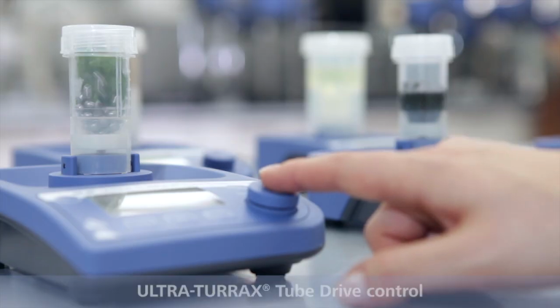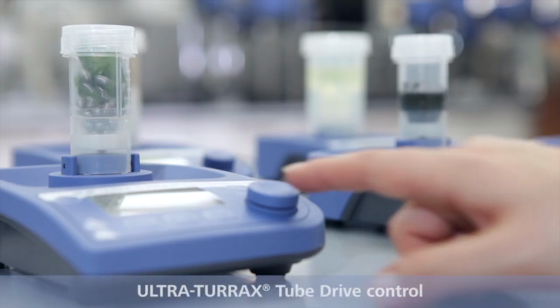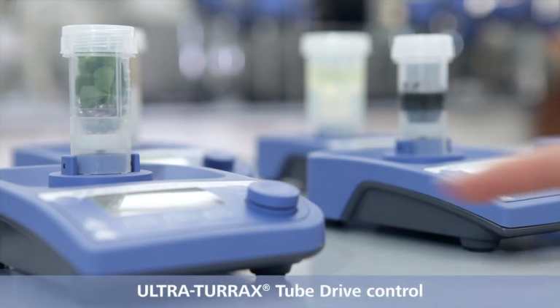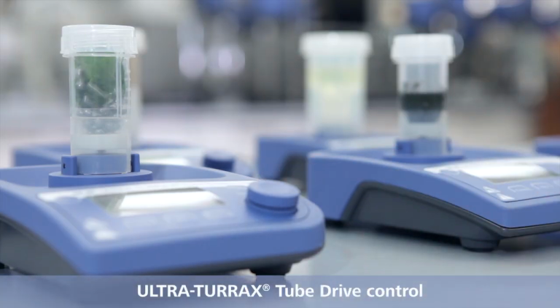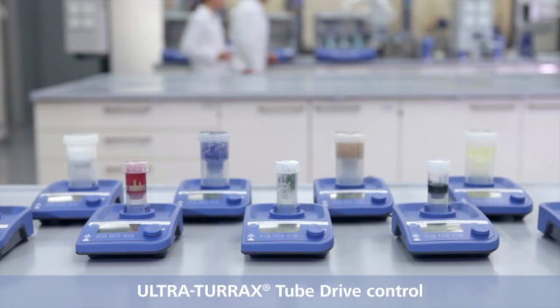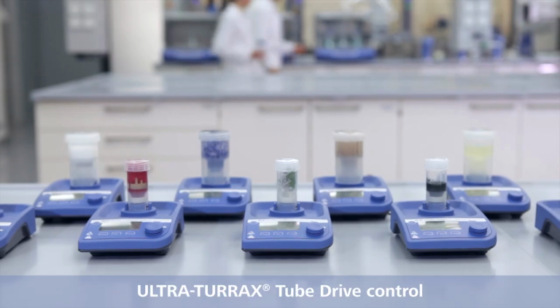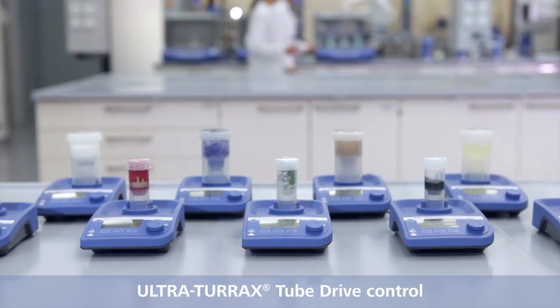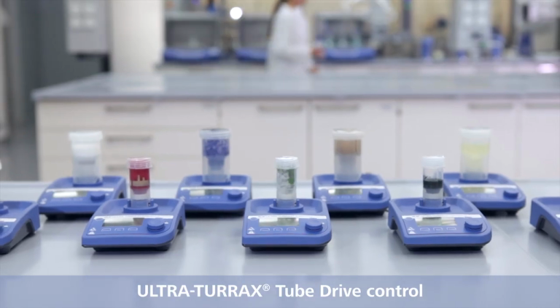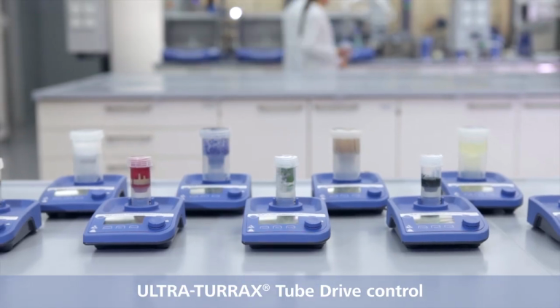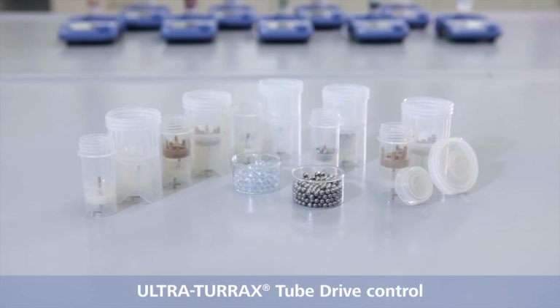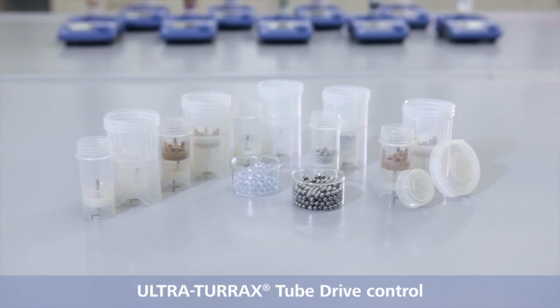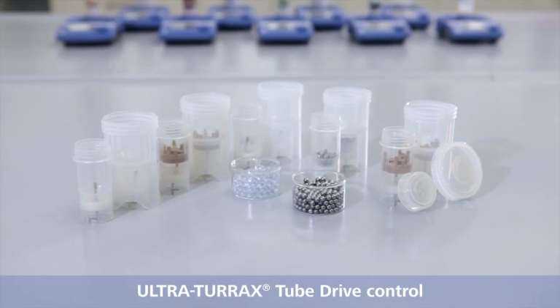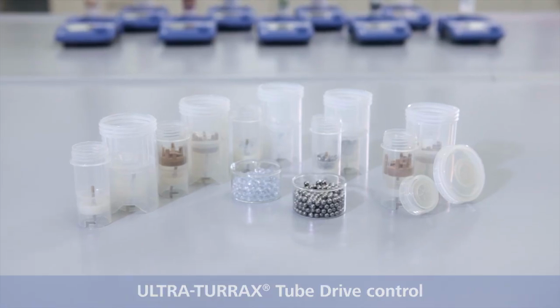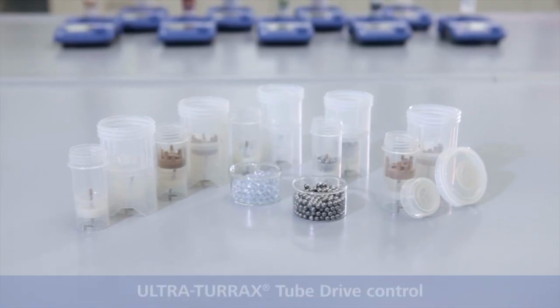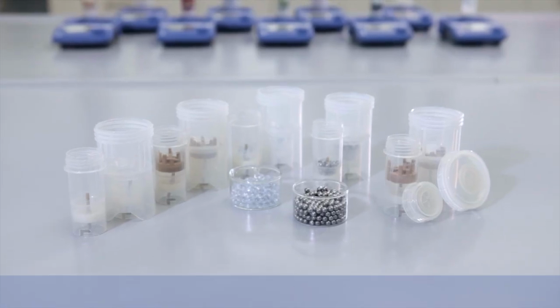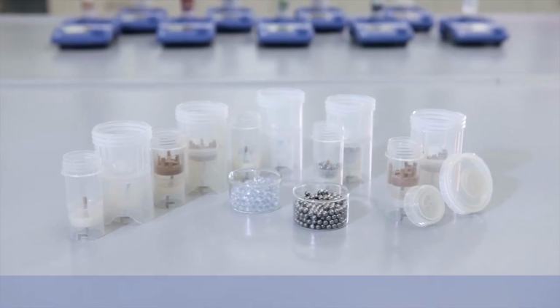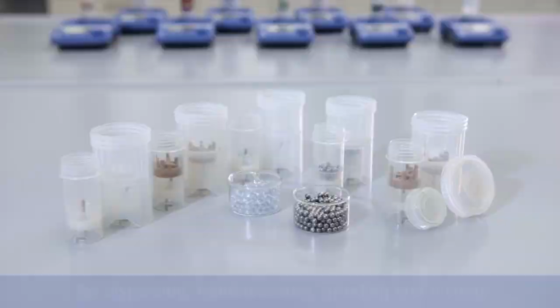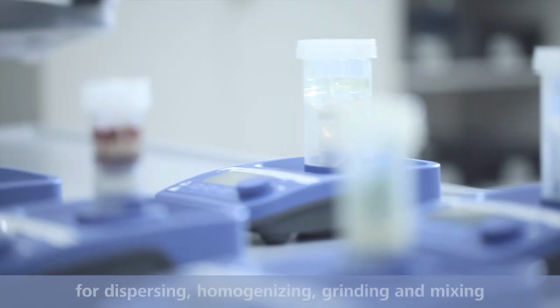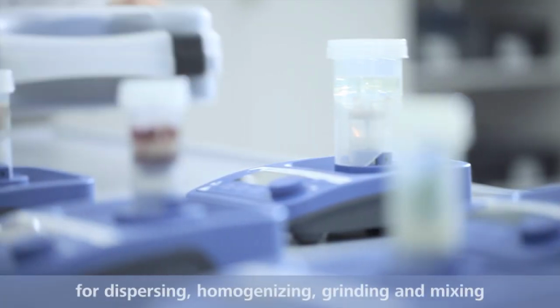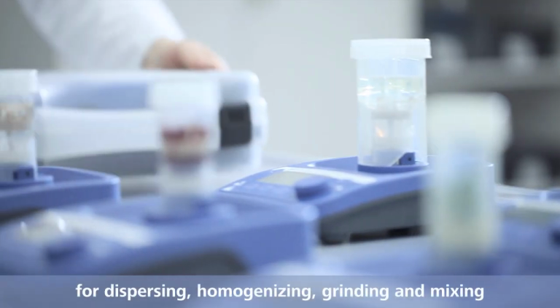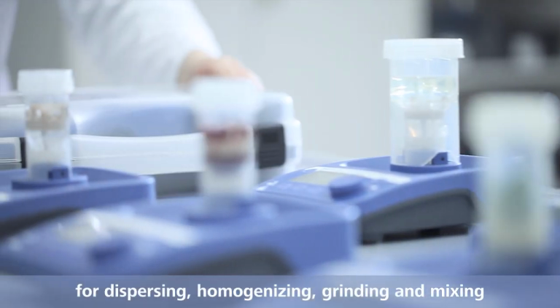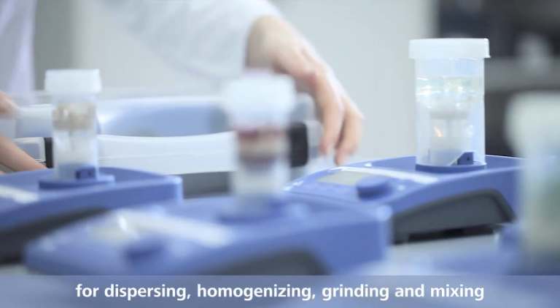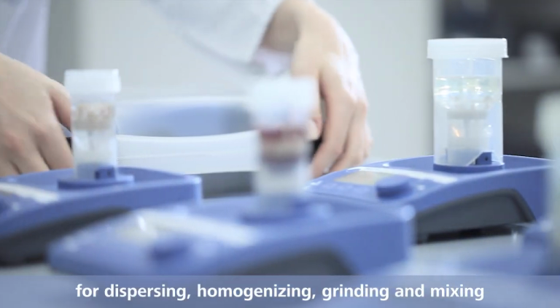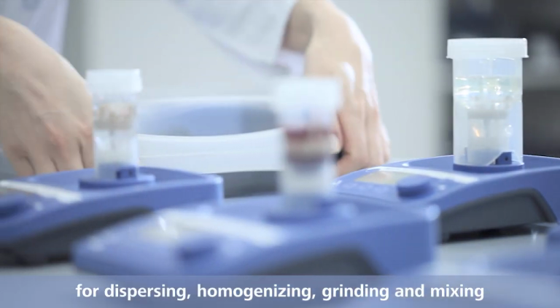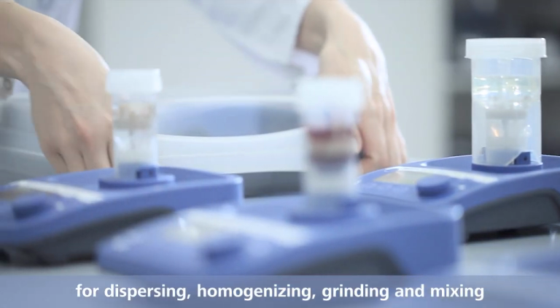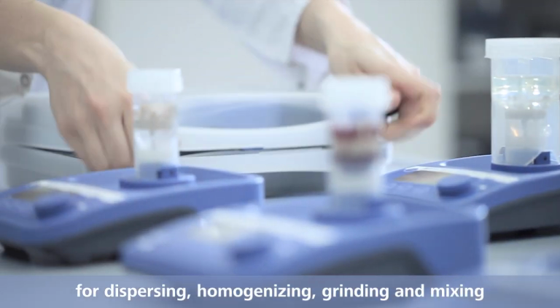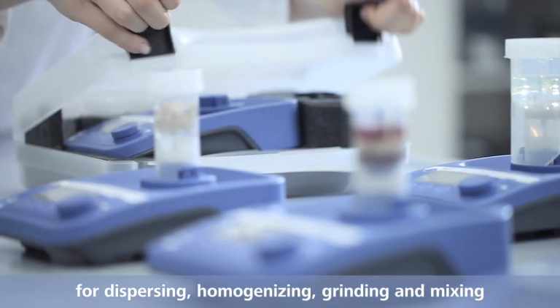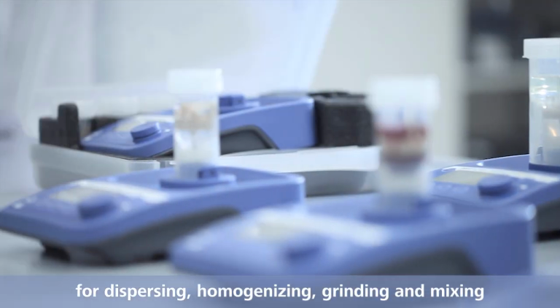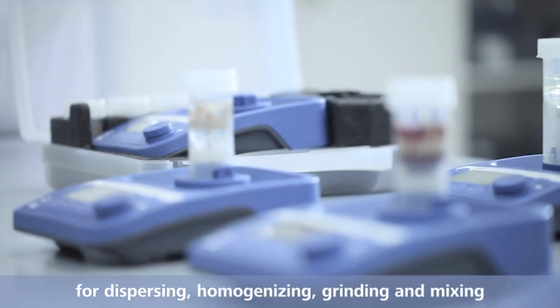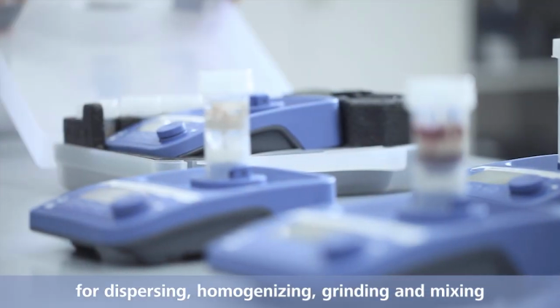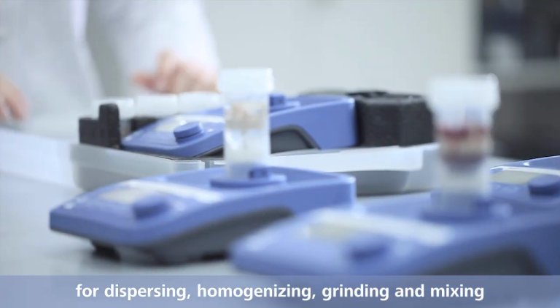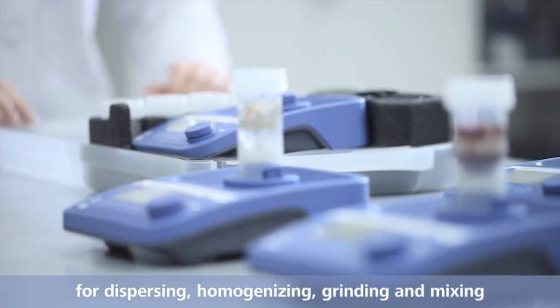Ultra-Turrax tube drive control for dispersing, homogenizing, grinding and mixing.